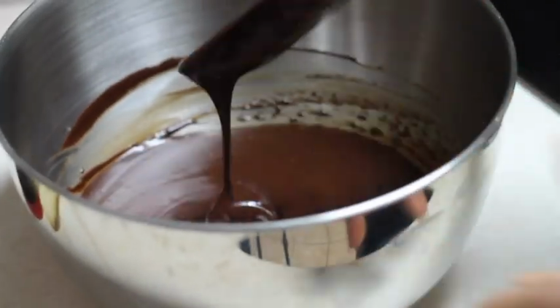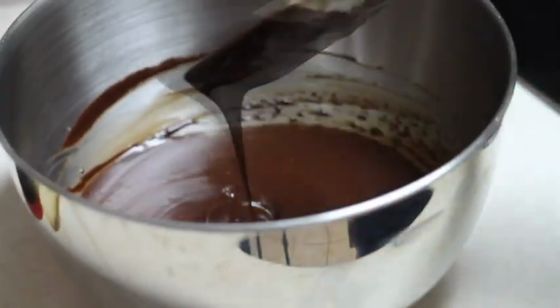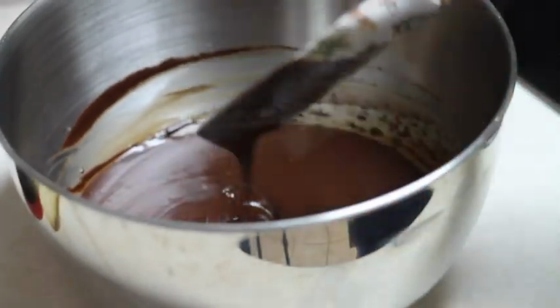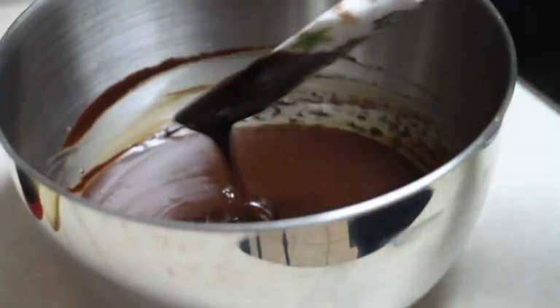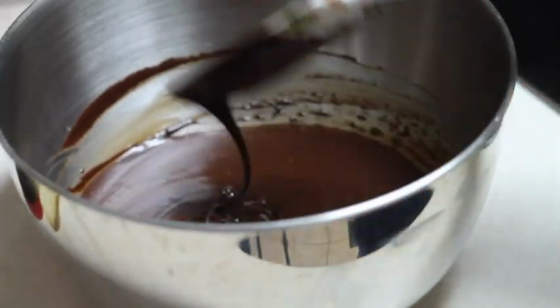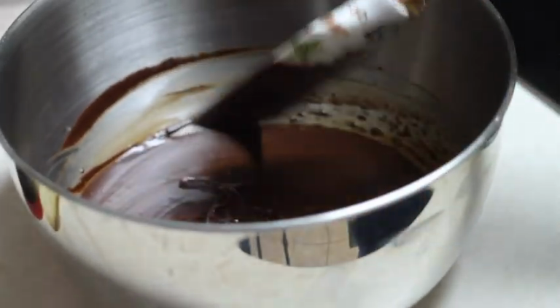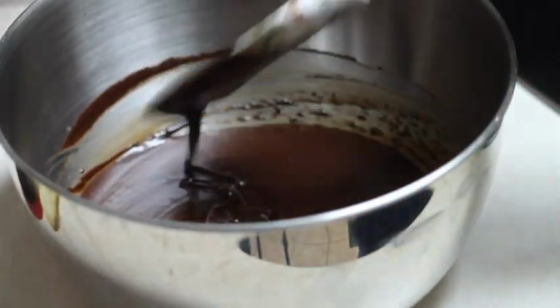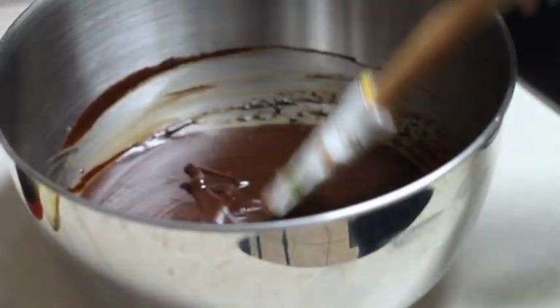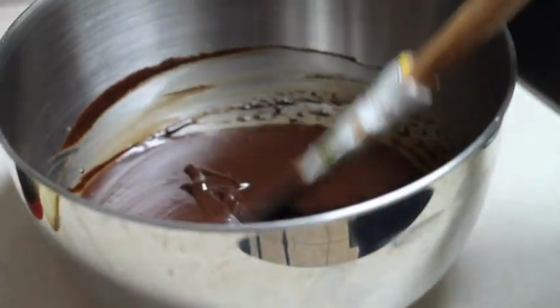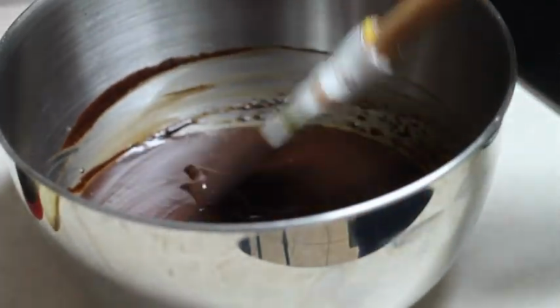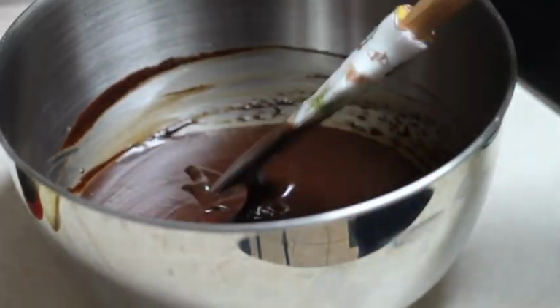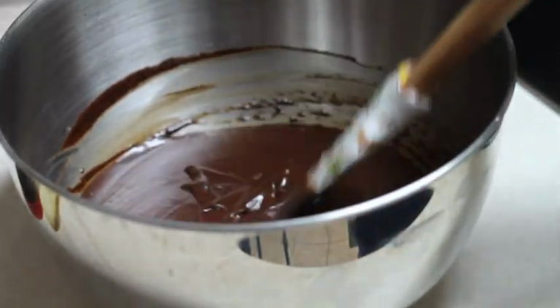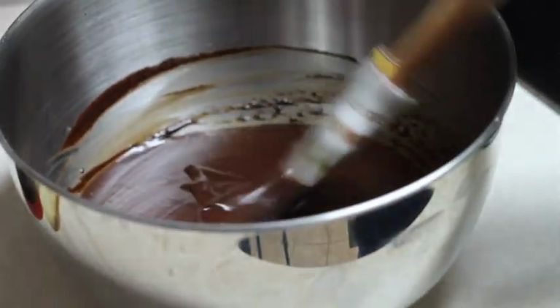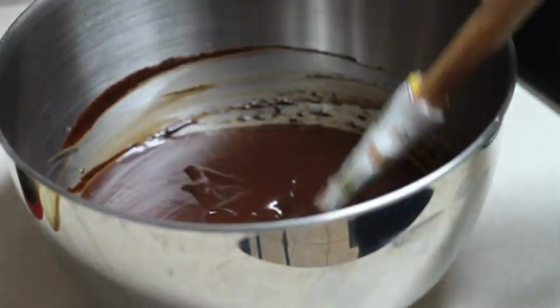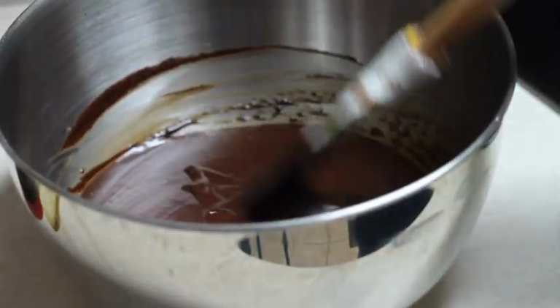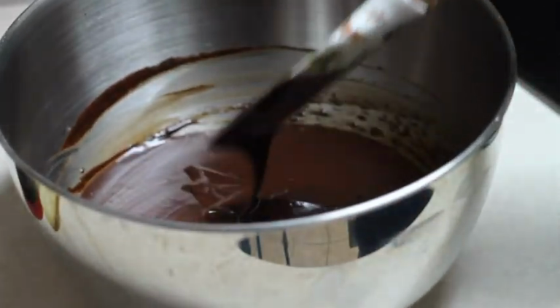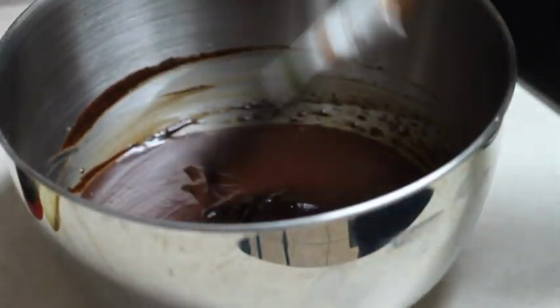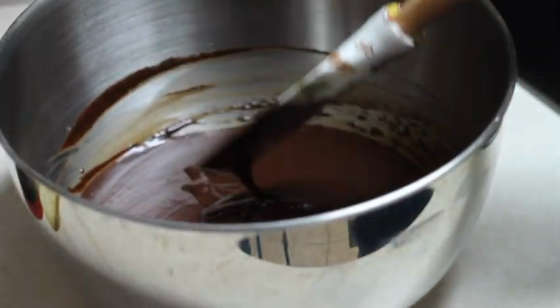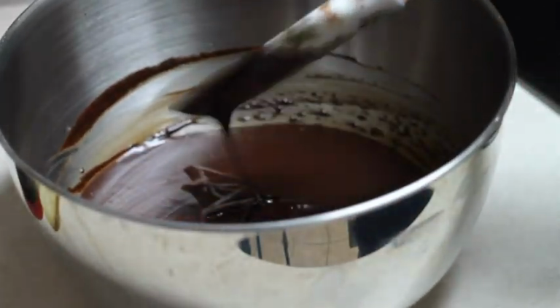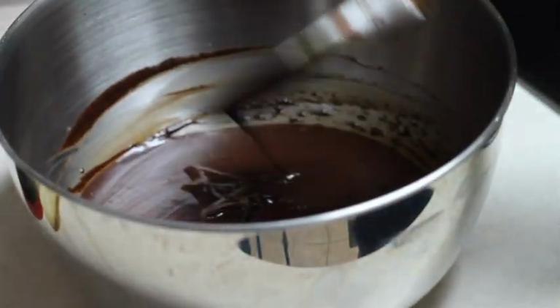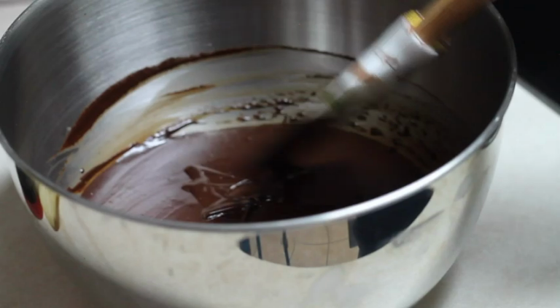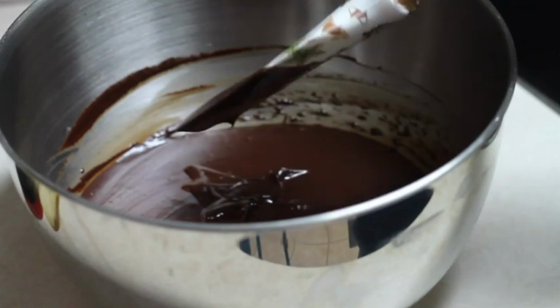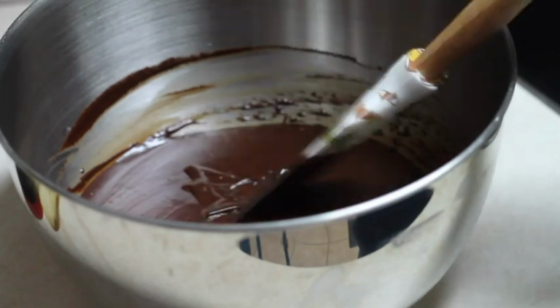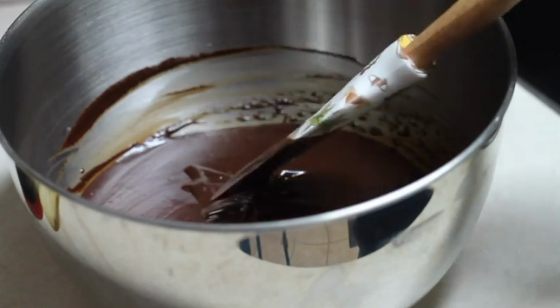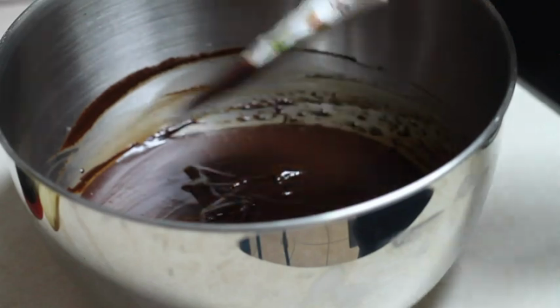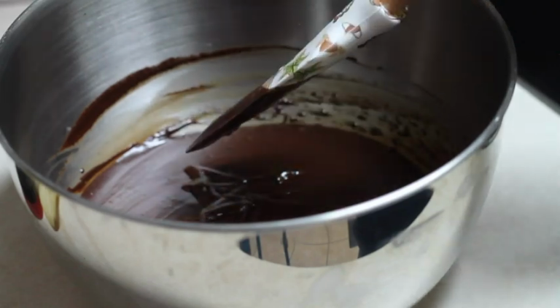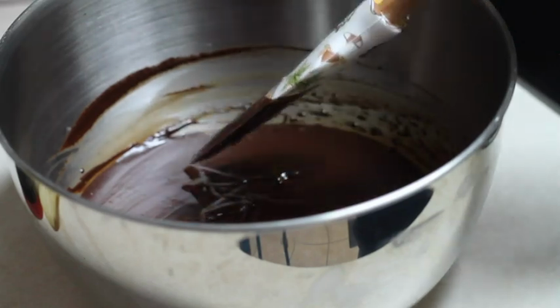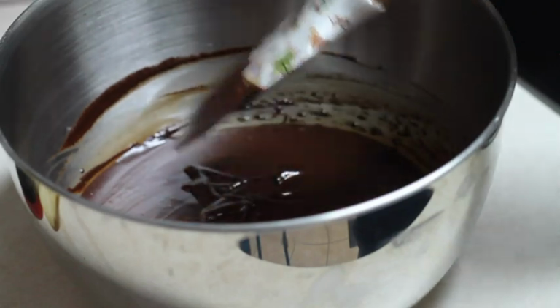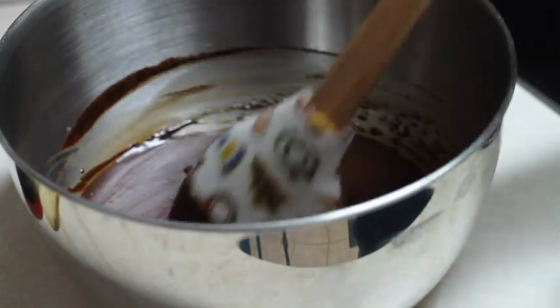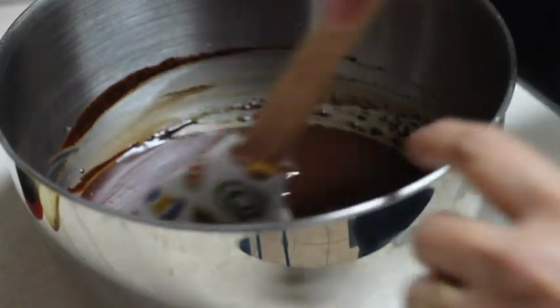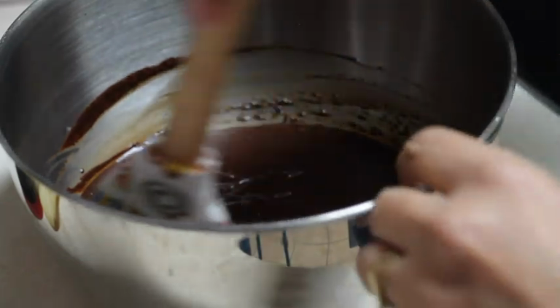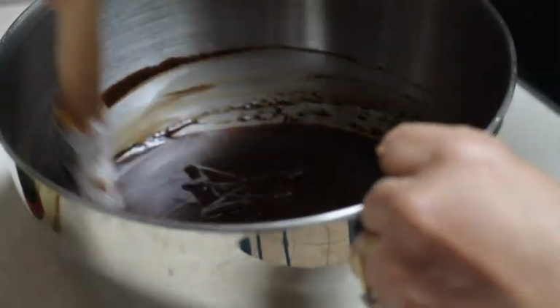Now we're going to let it cool for a little bit and then we're going to add the salt and the liquor.